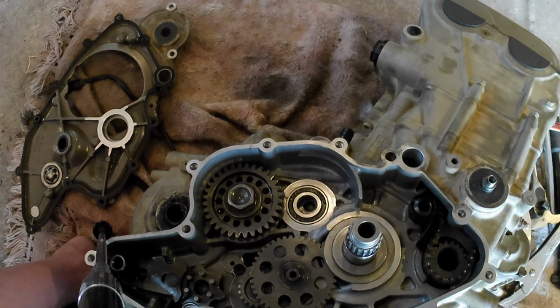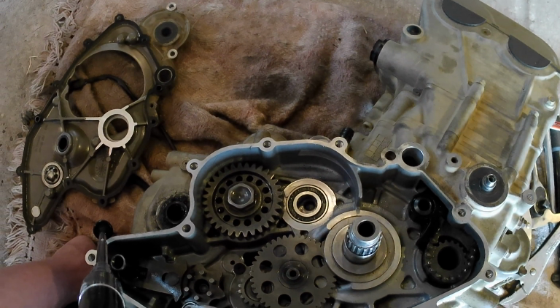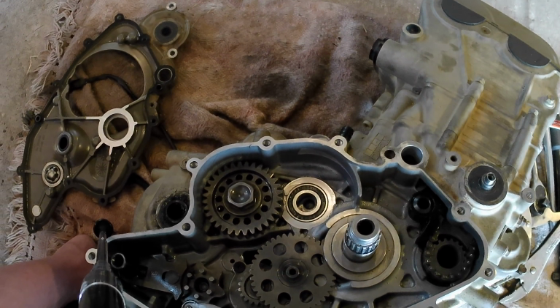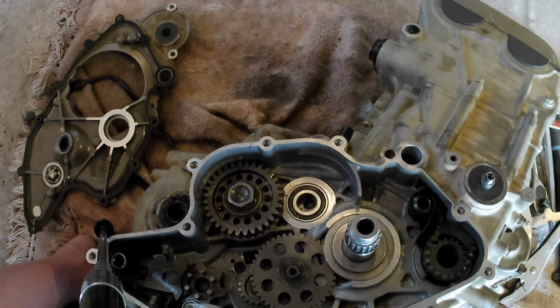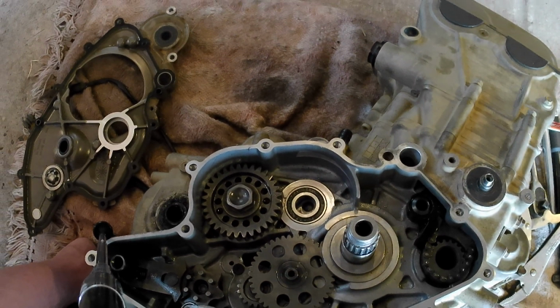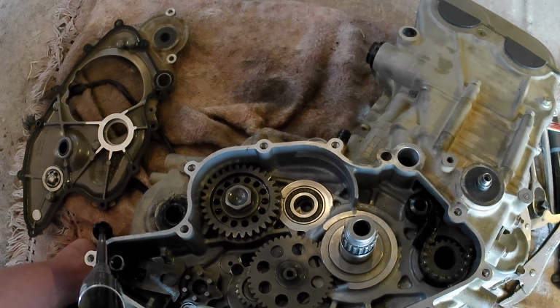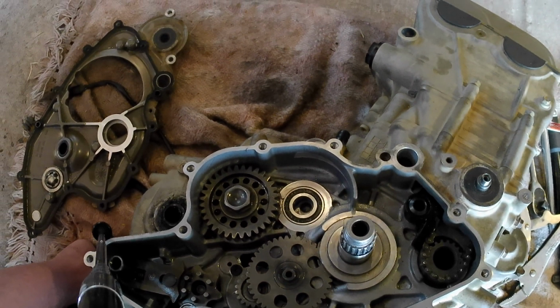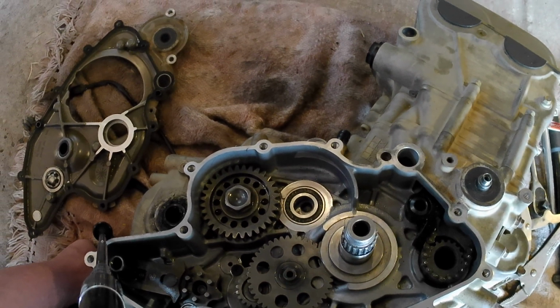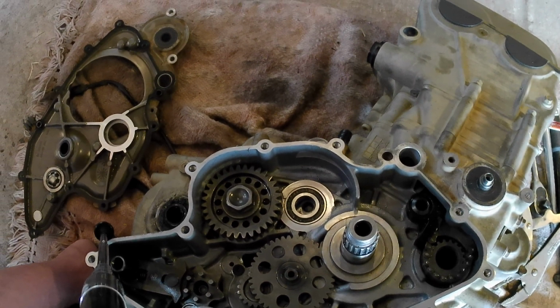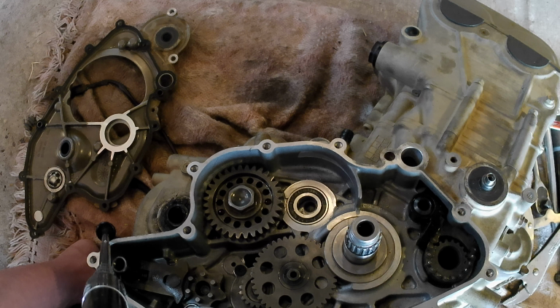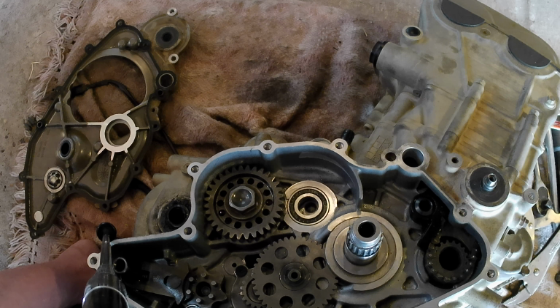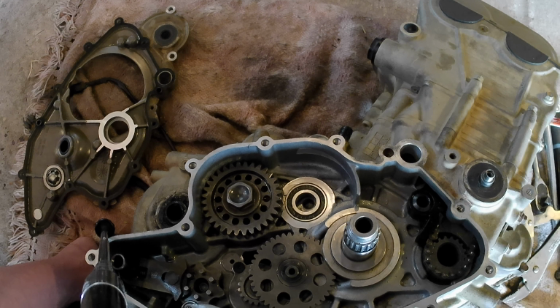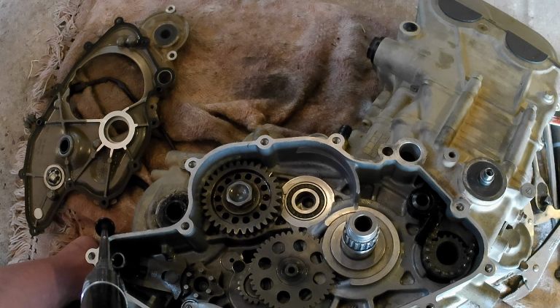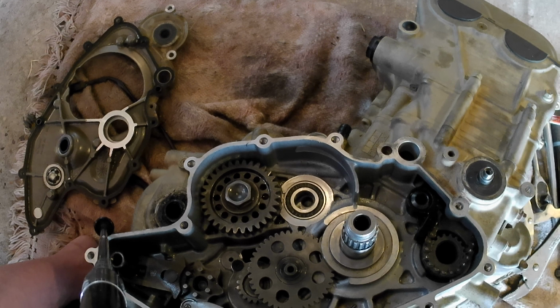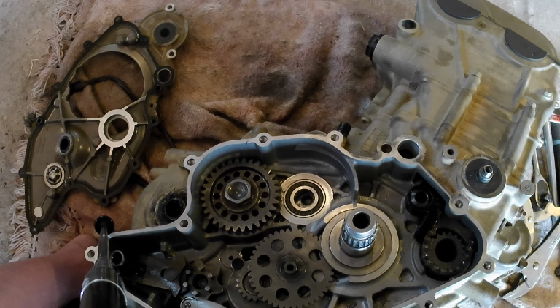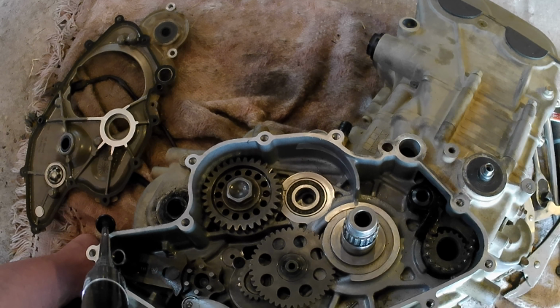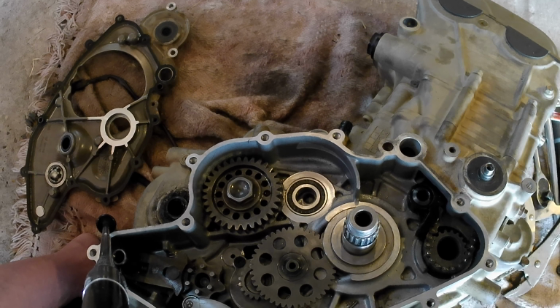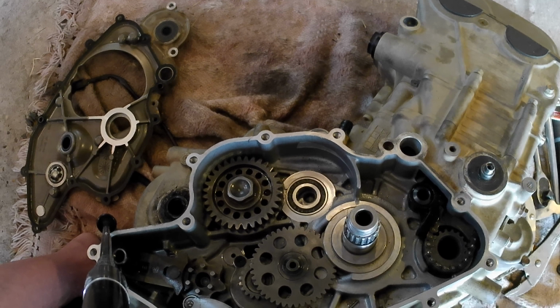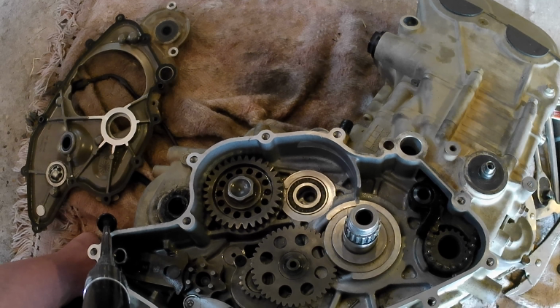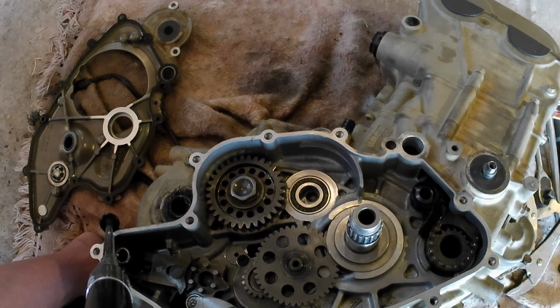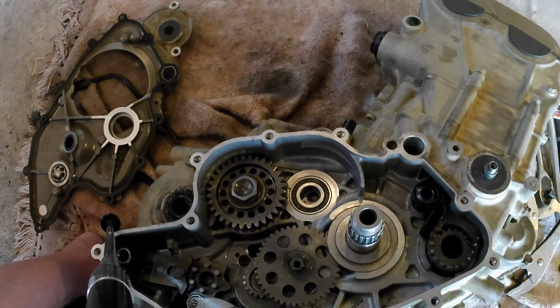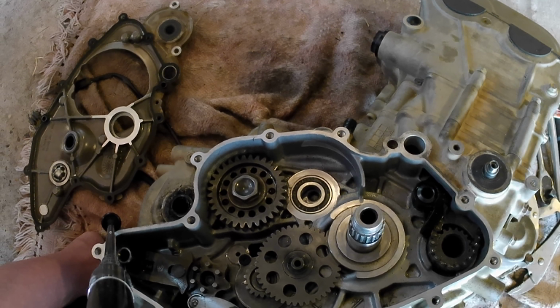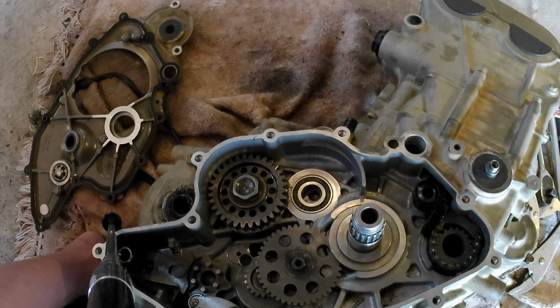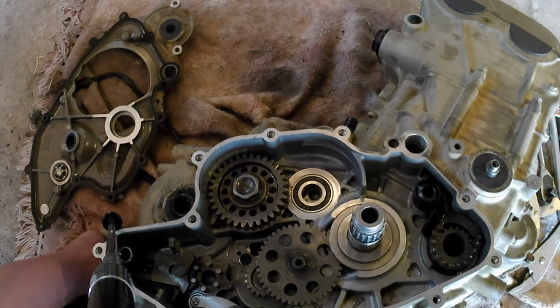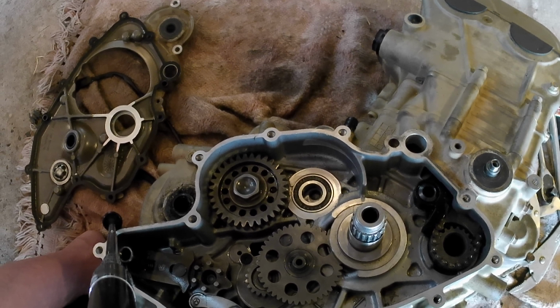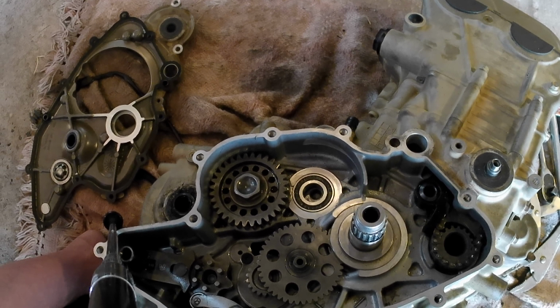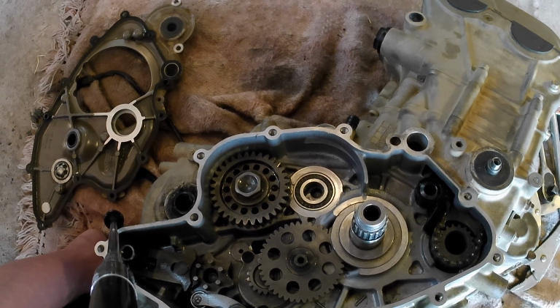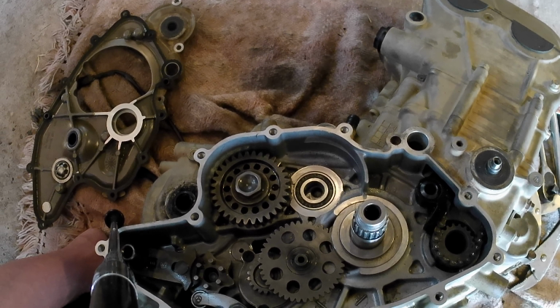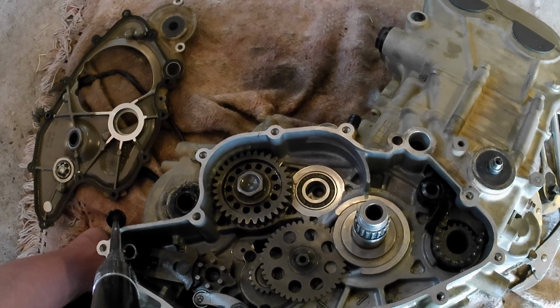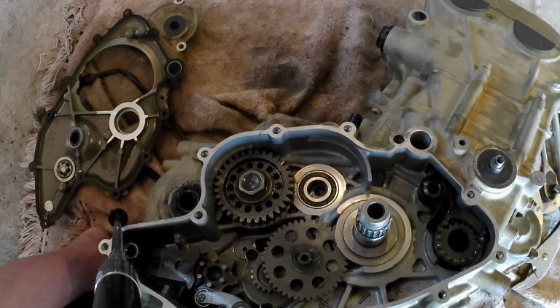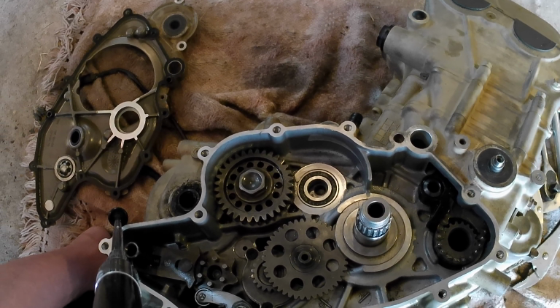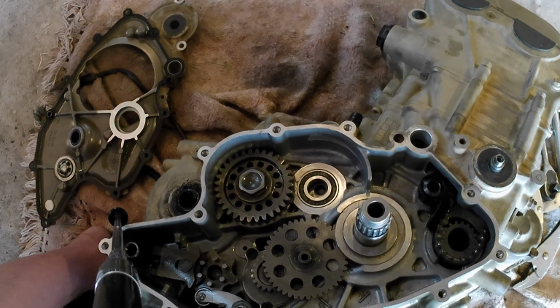That kind of concludes this little film clip — I just thought it might be useful for people who've never seen inside here to see what it's all about.